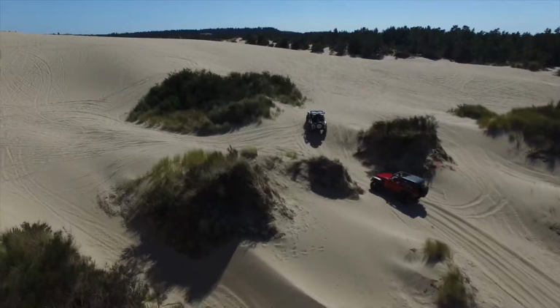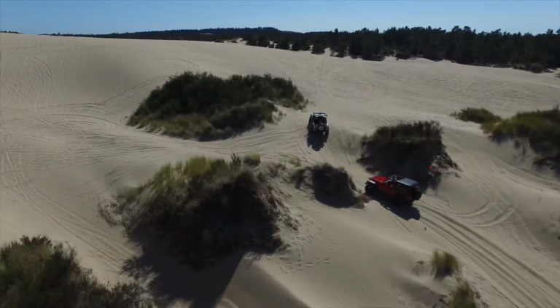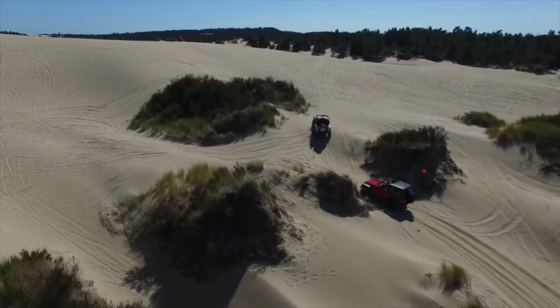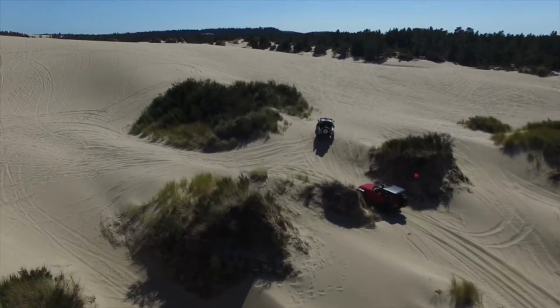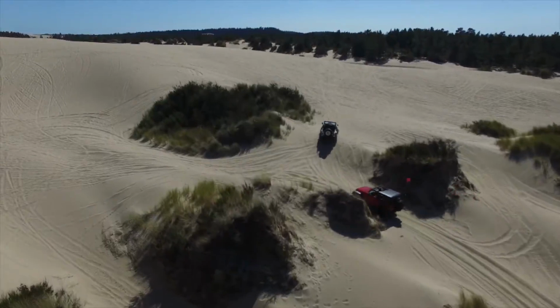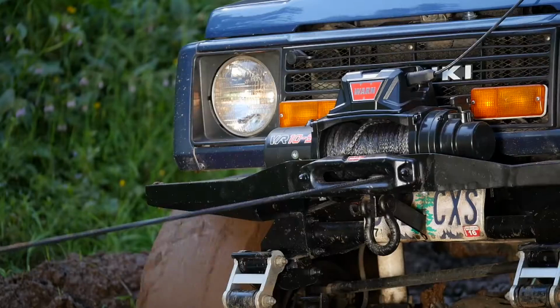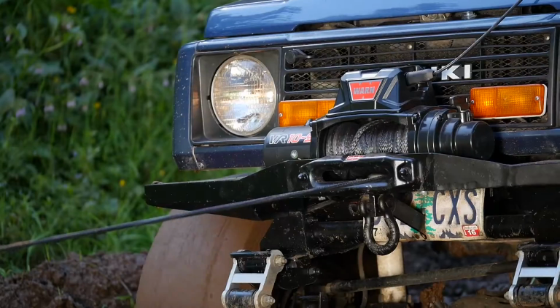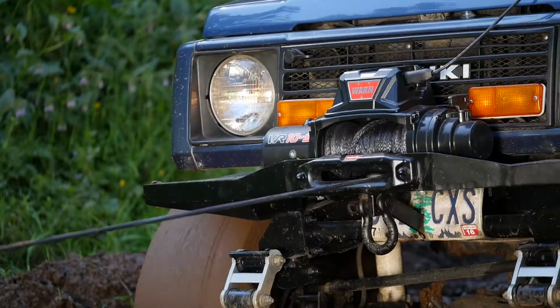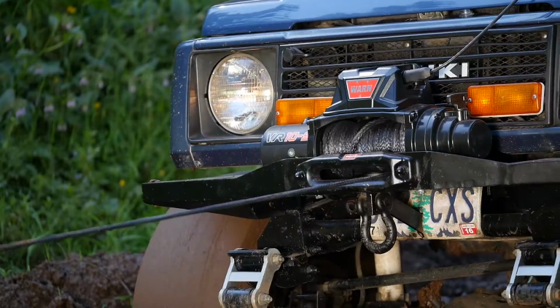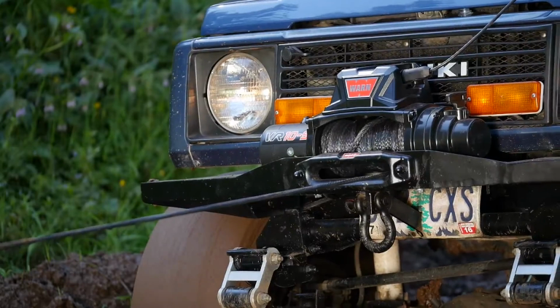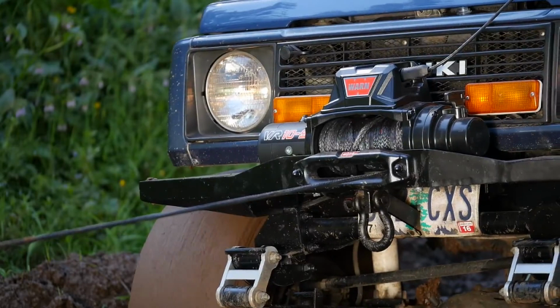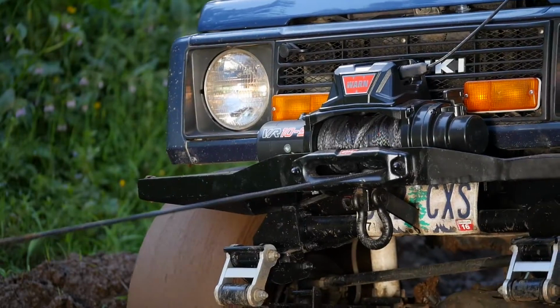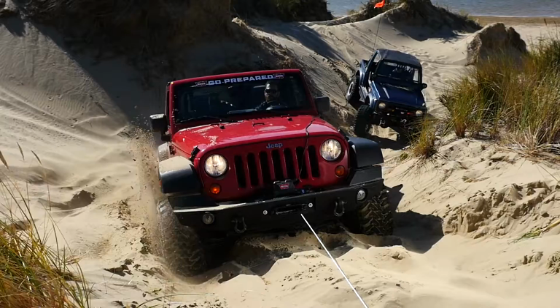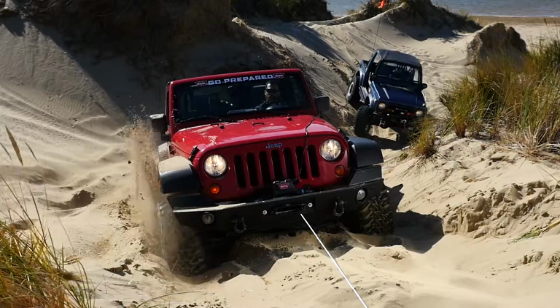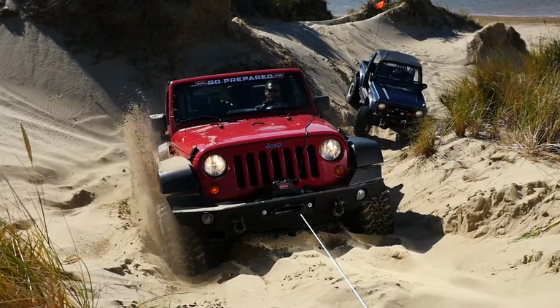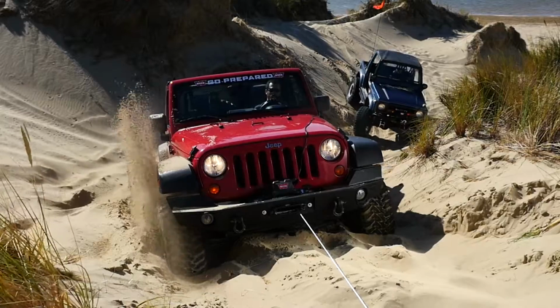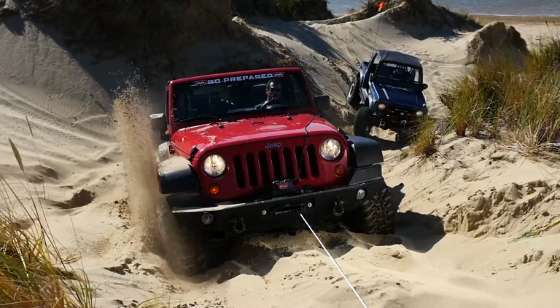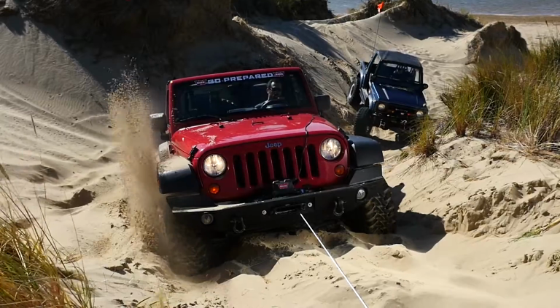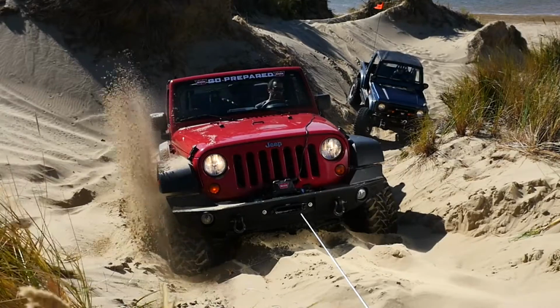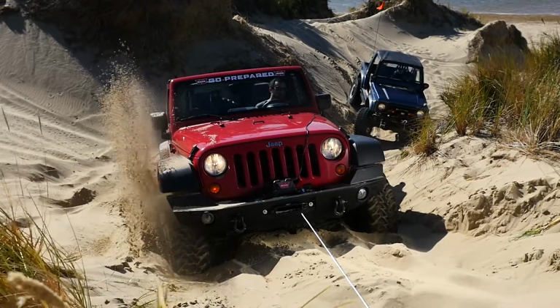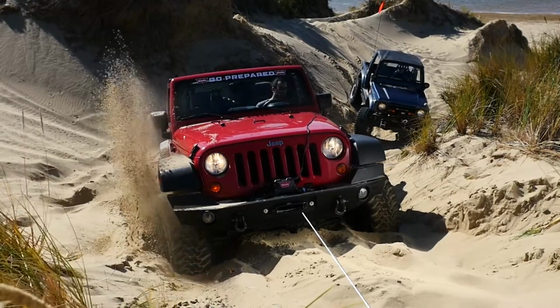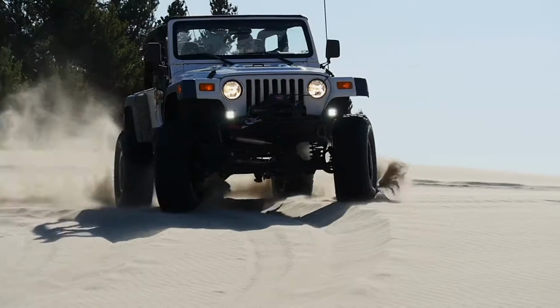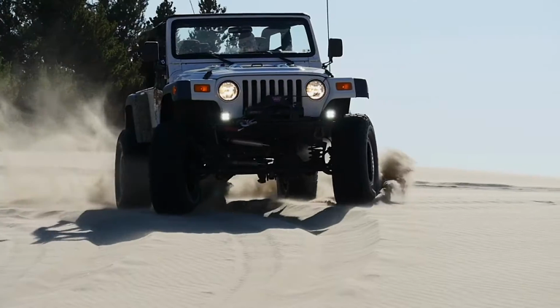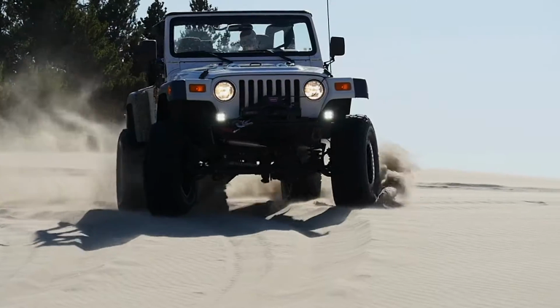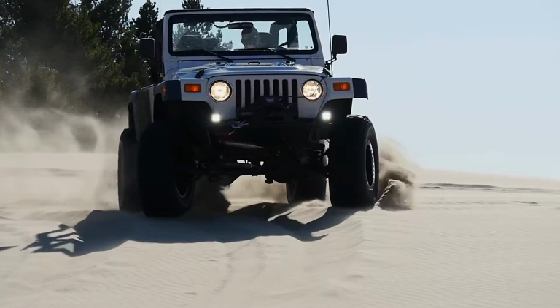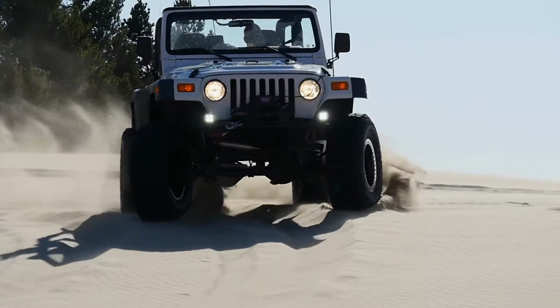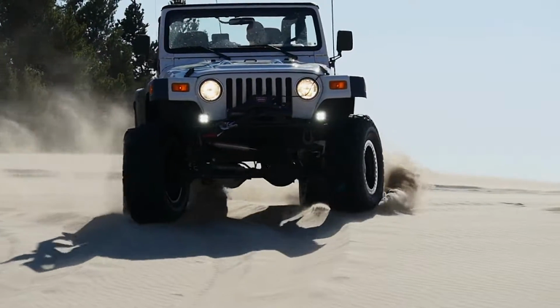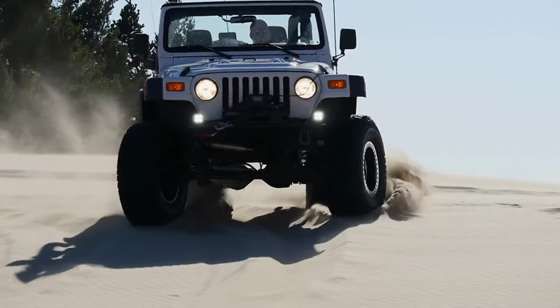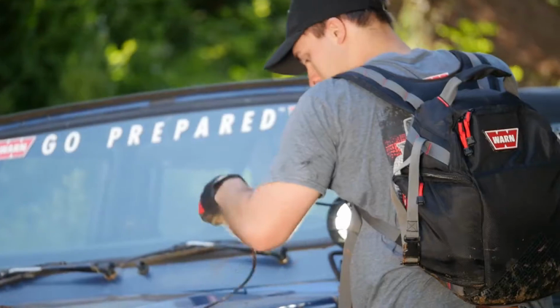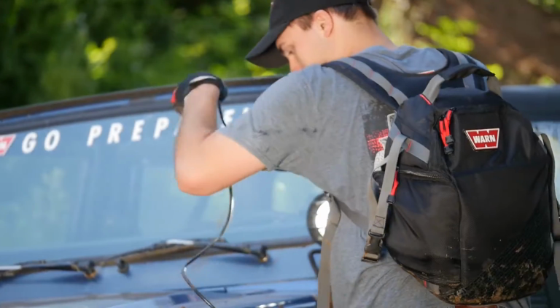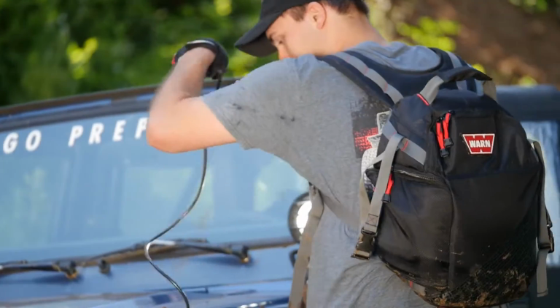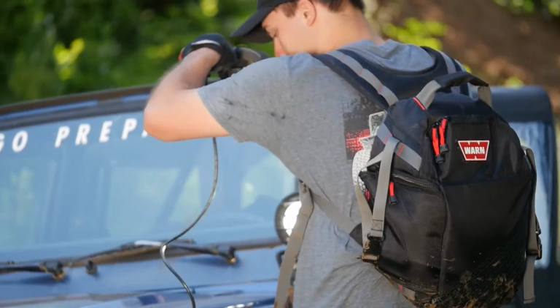All come with your choice of synthetic or steel rope, paw's fair lead, and a corded remote.